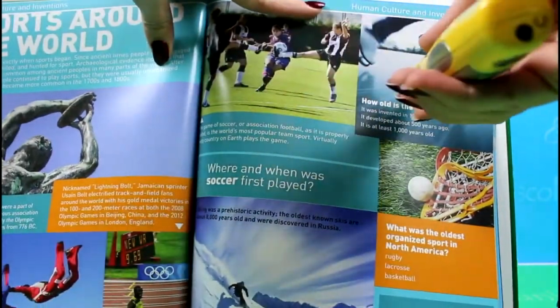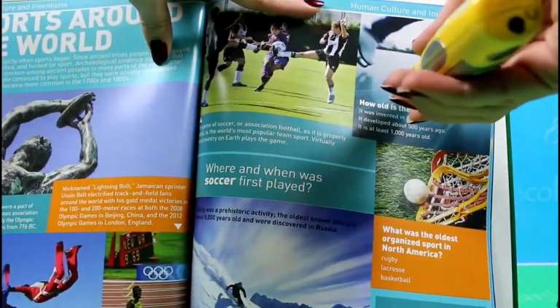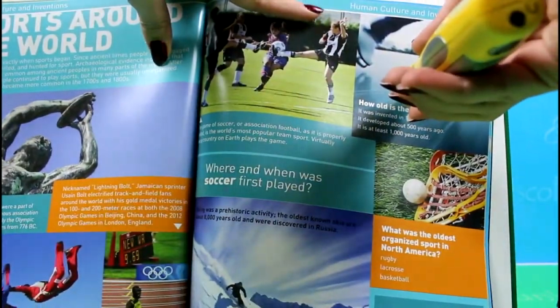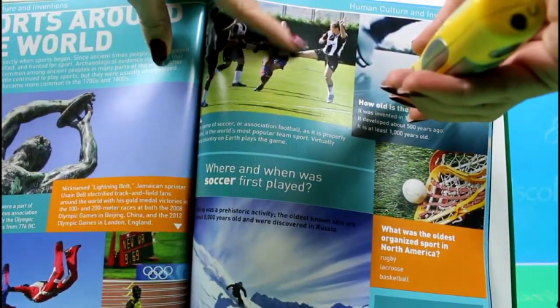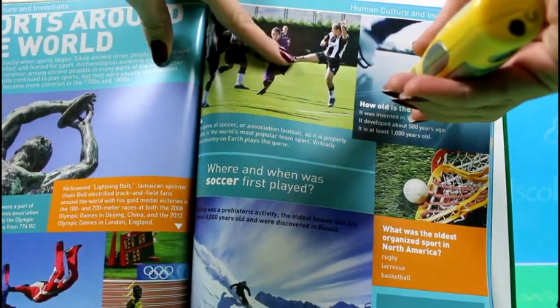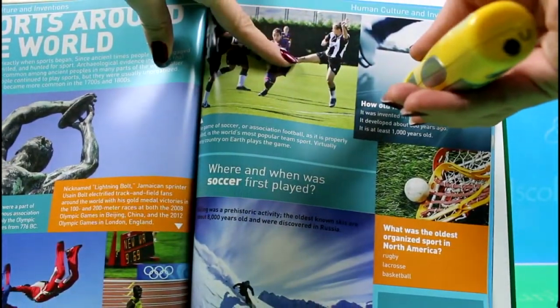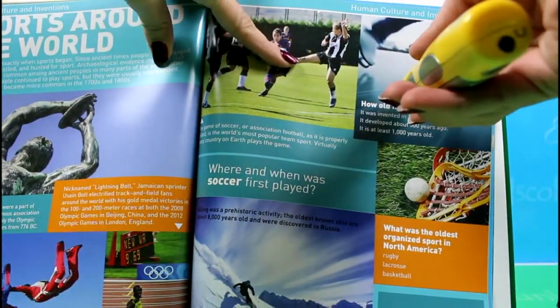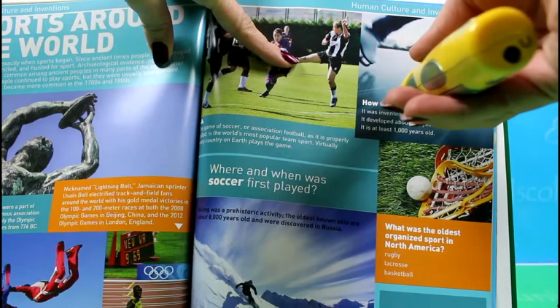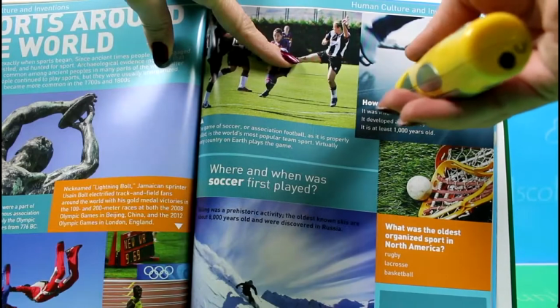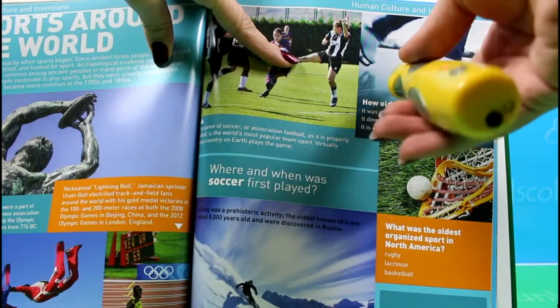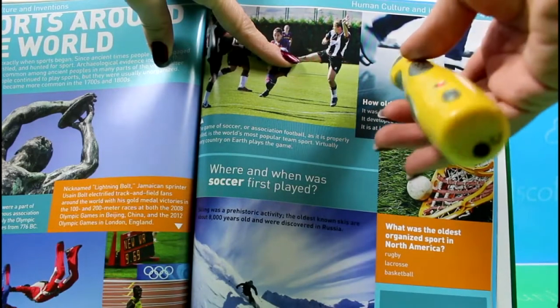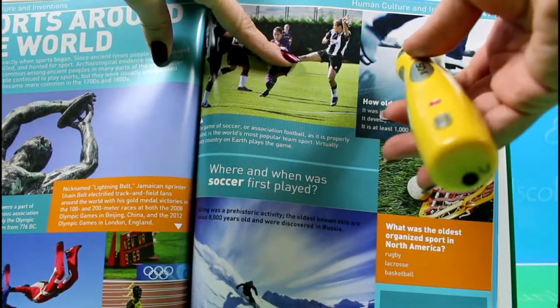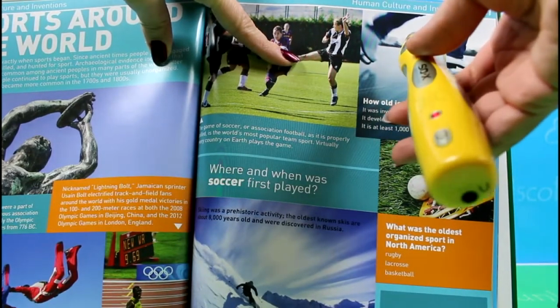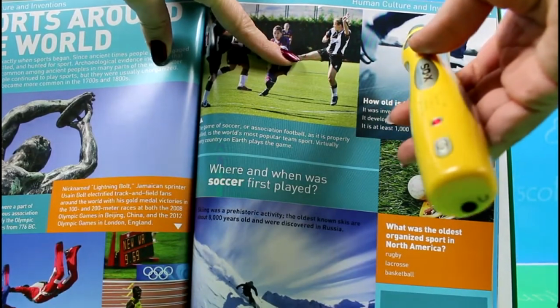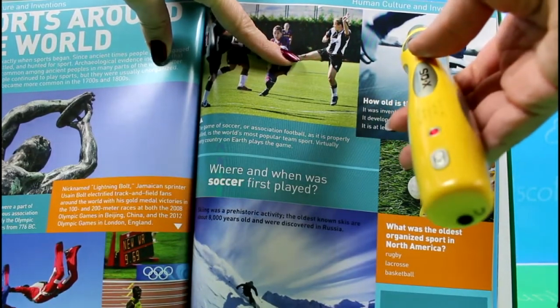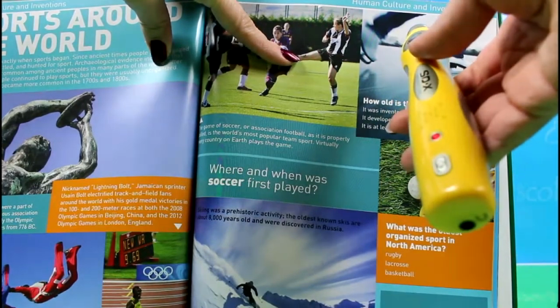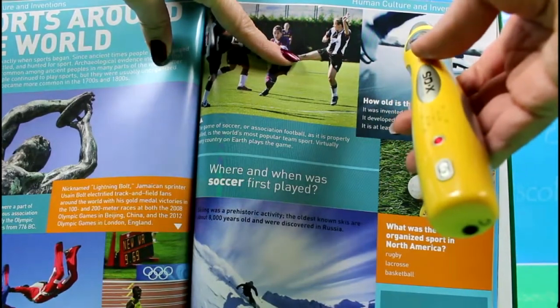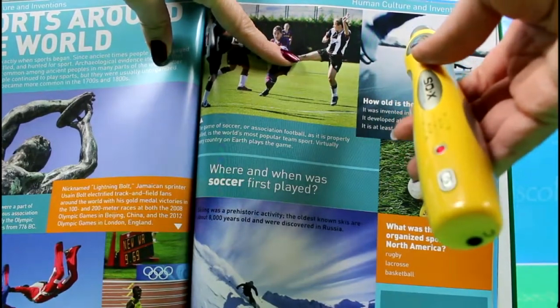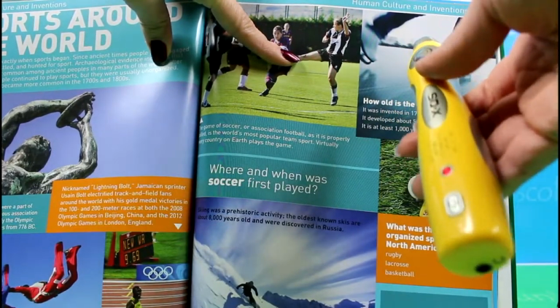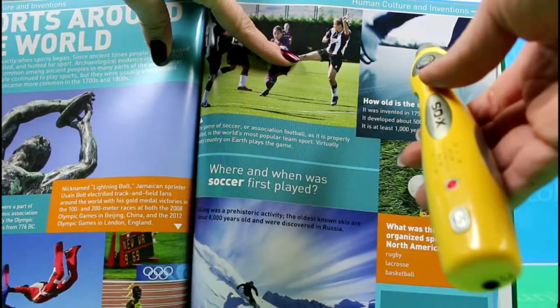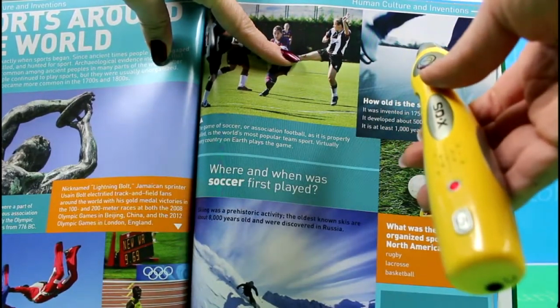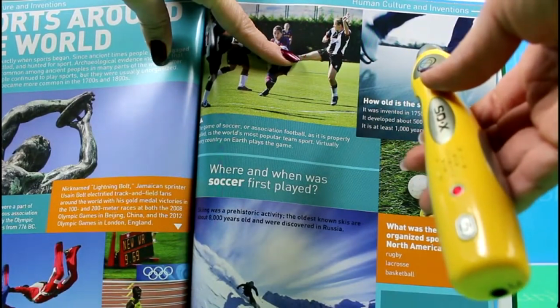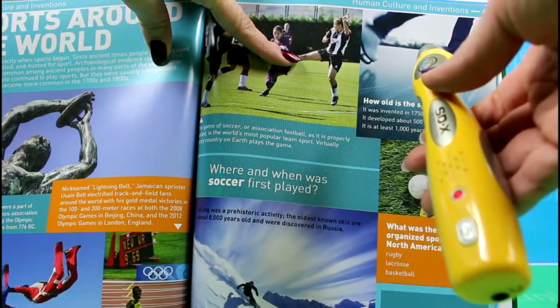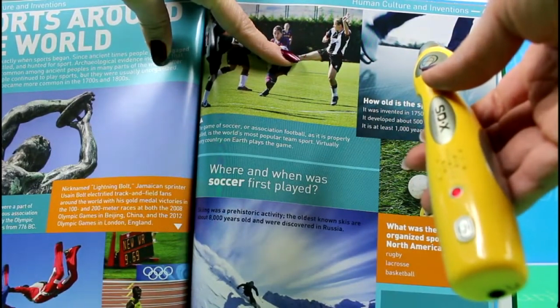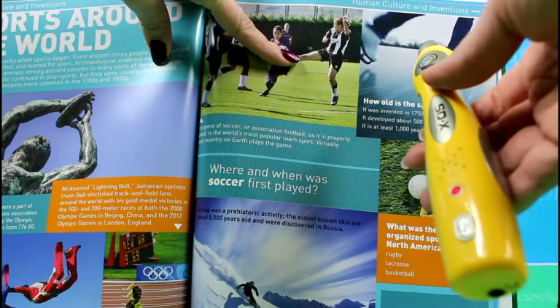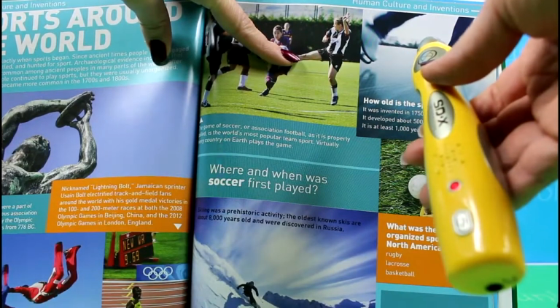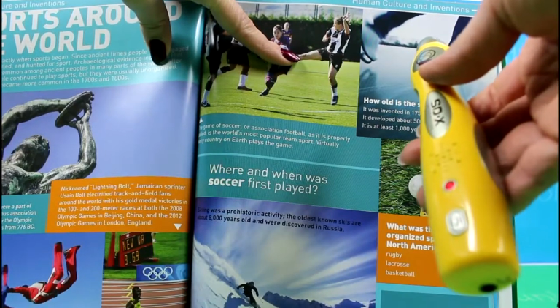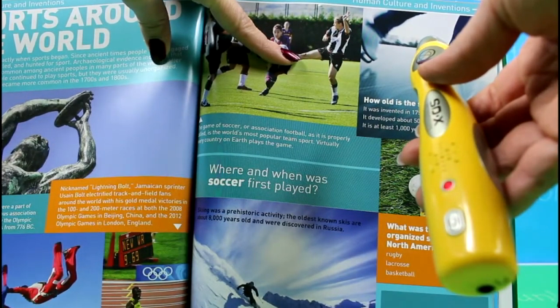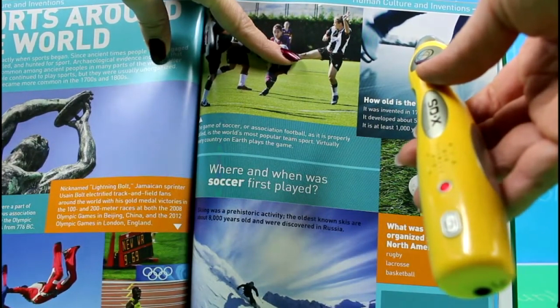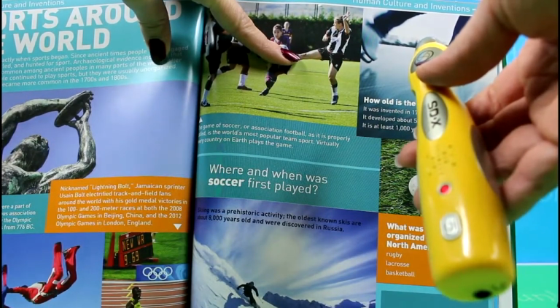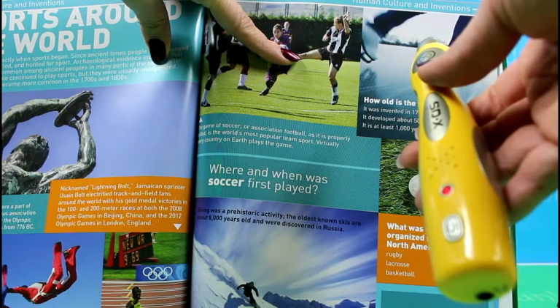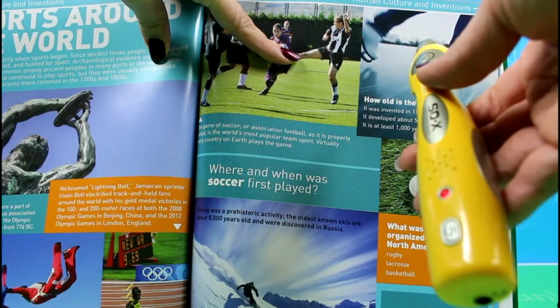The first skates were made from shank or rib bones of elk, oxen, reindeer, and other animals.